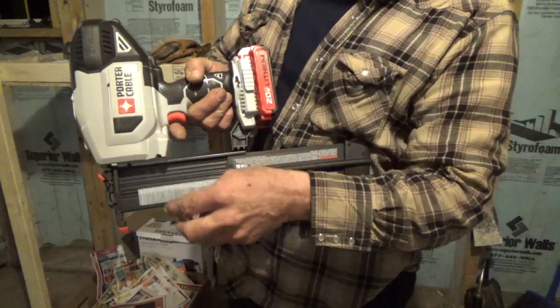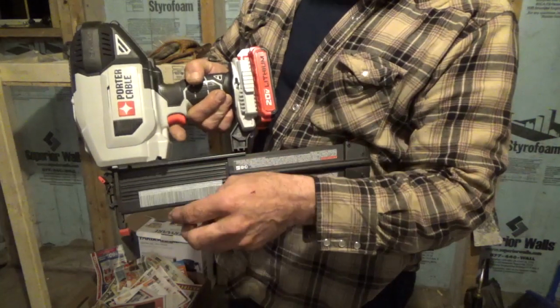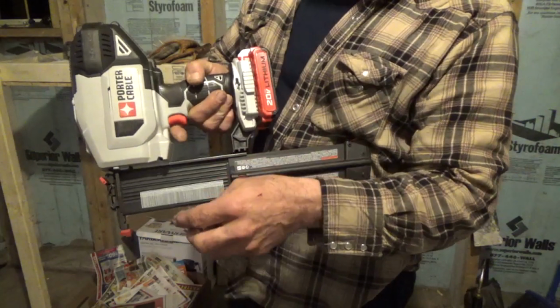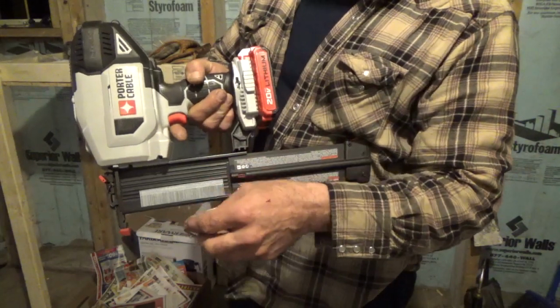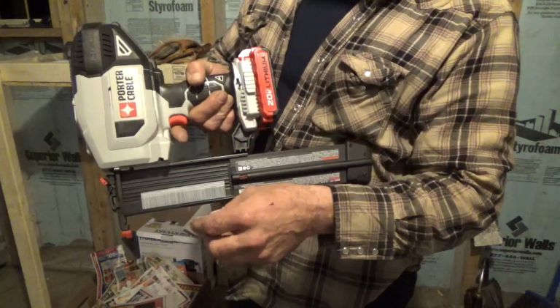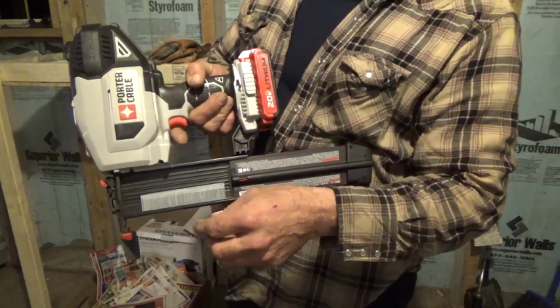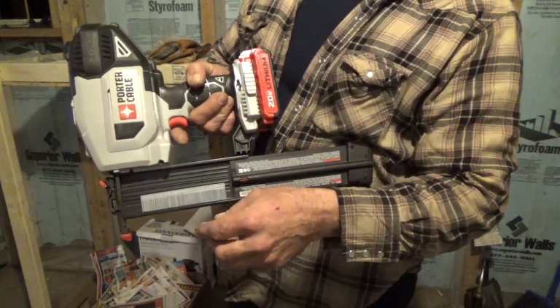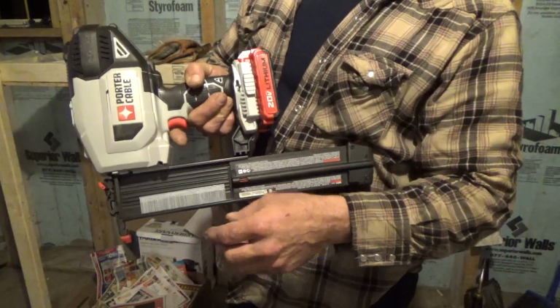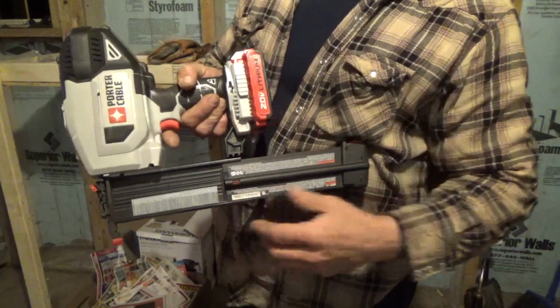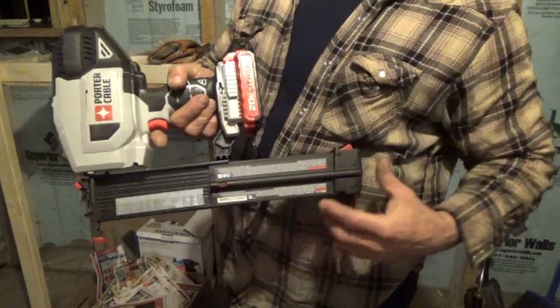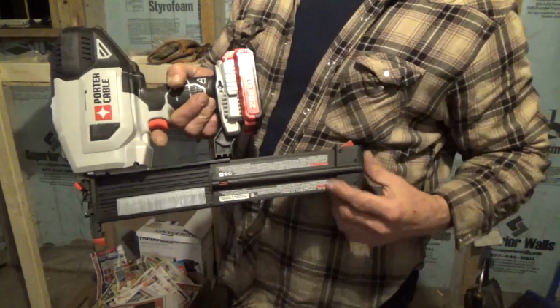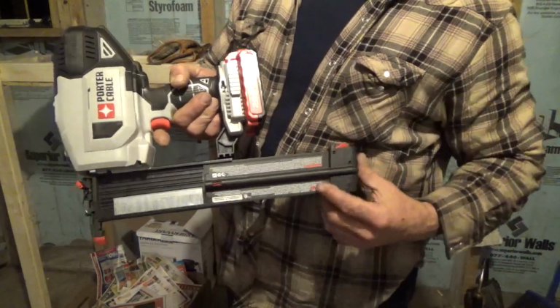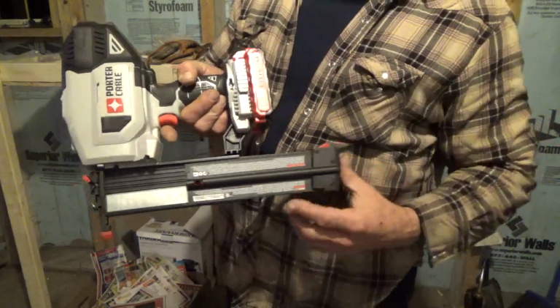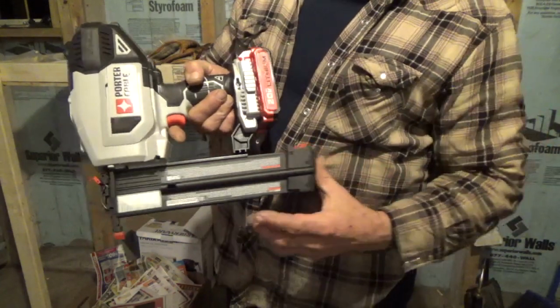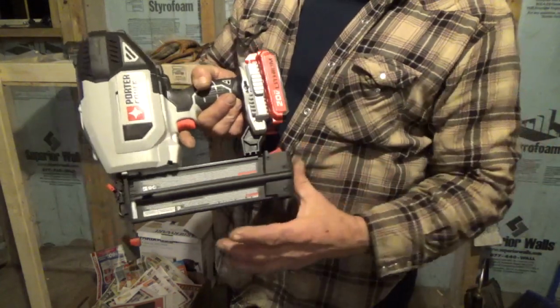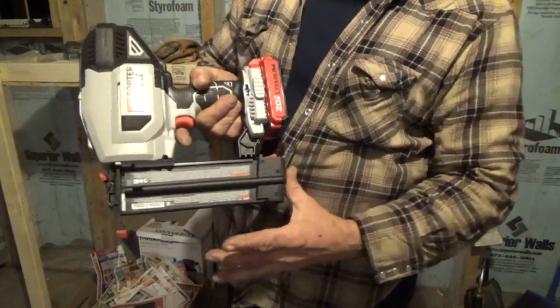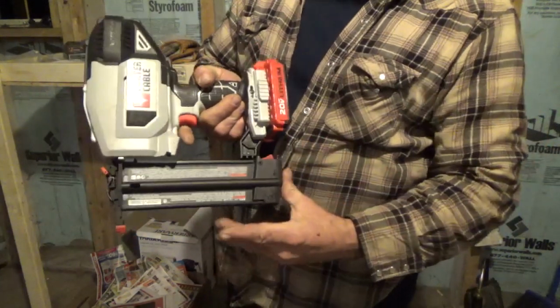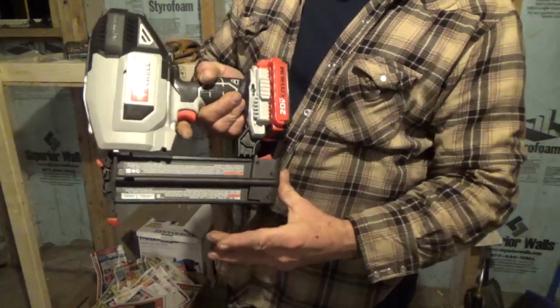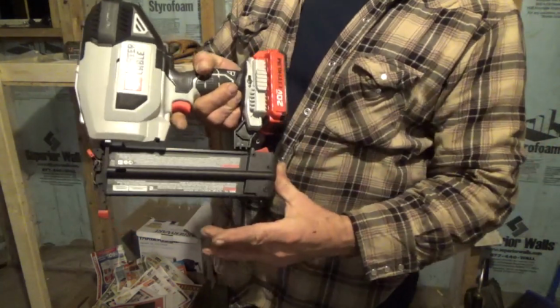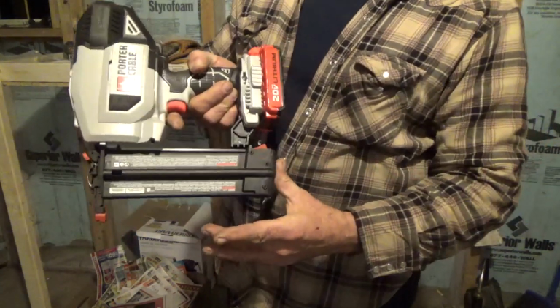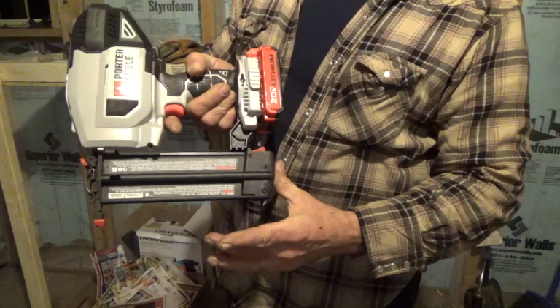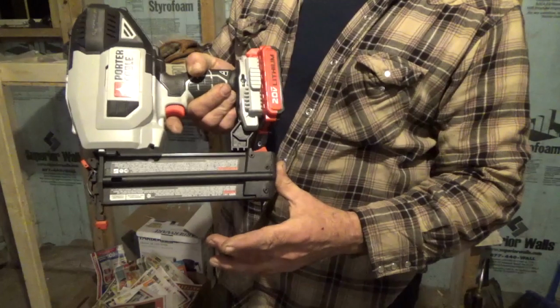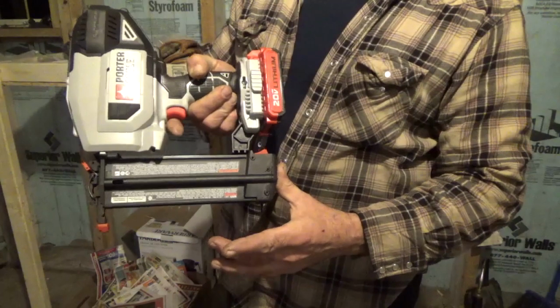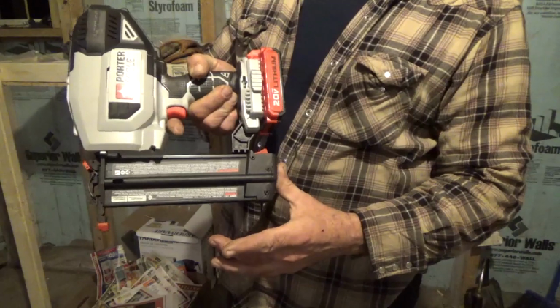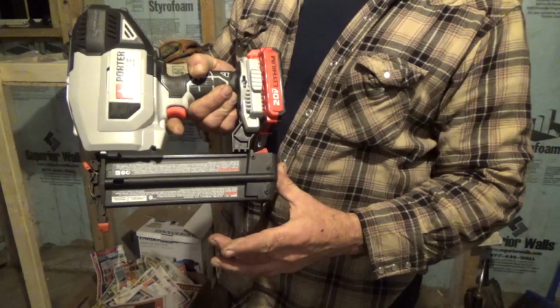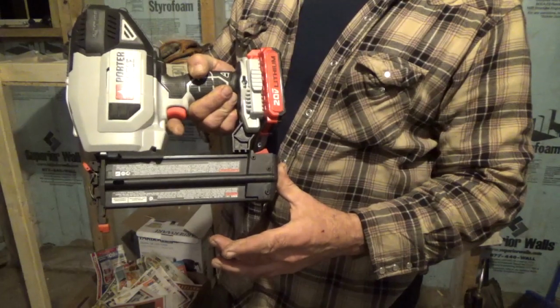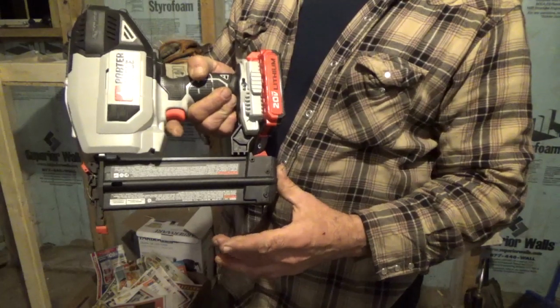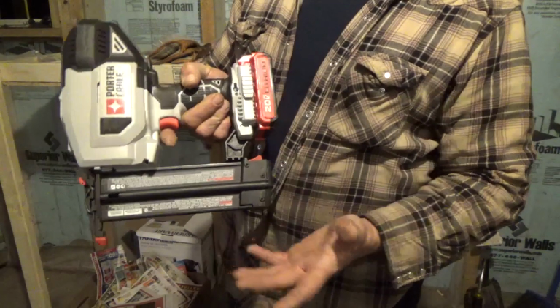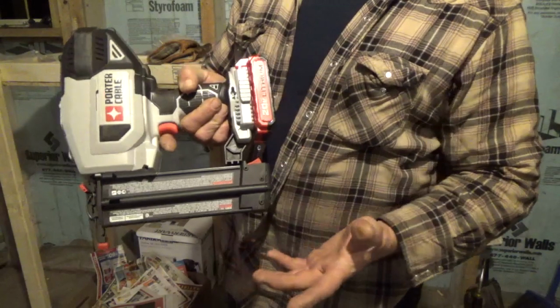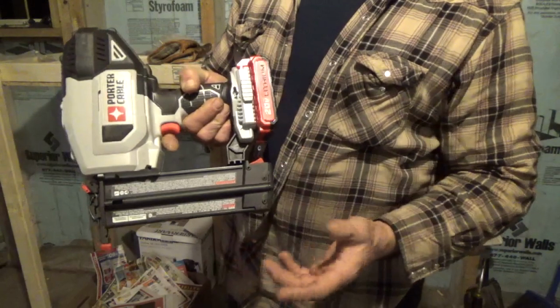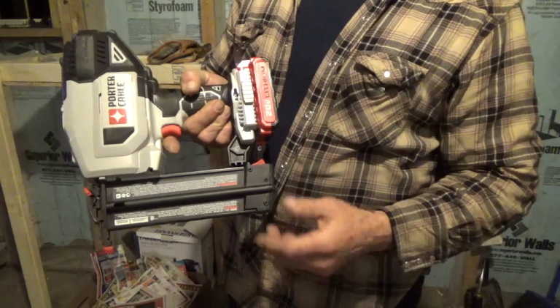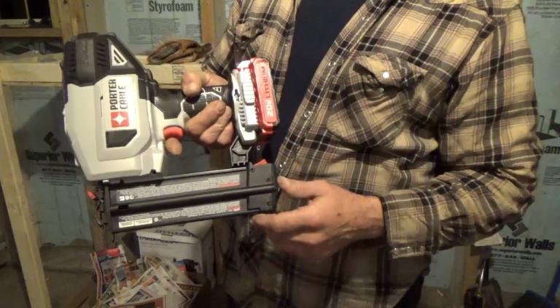Basically, you just set them in there, slide this shut until it locks, and you're ready to nail.